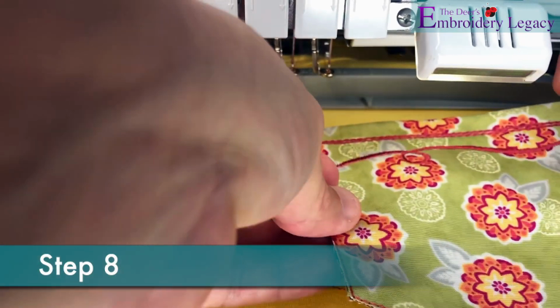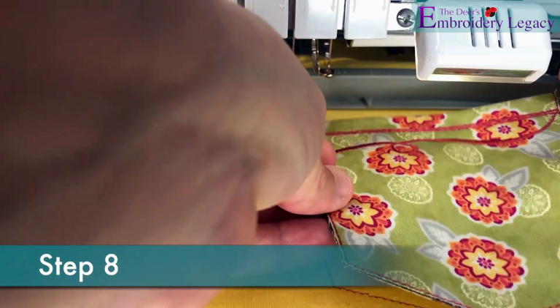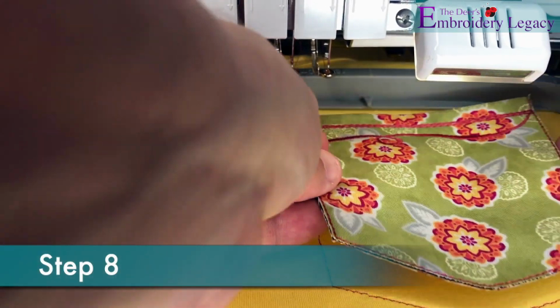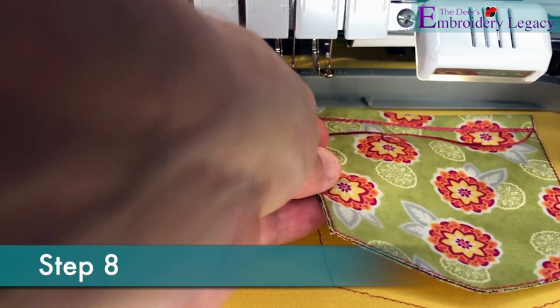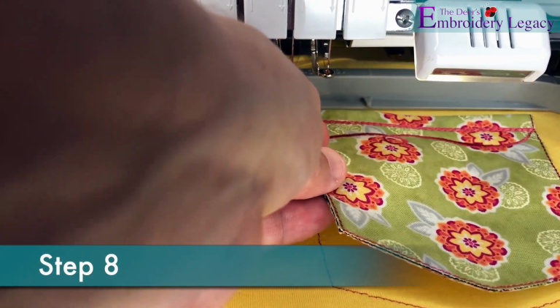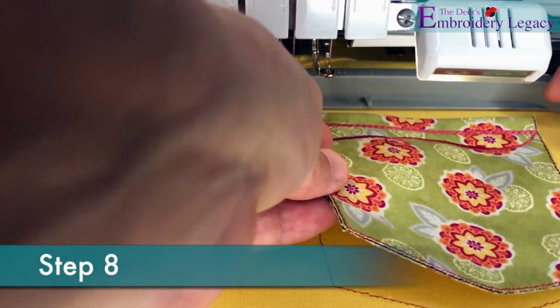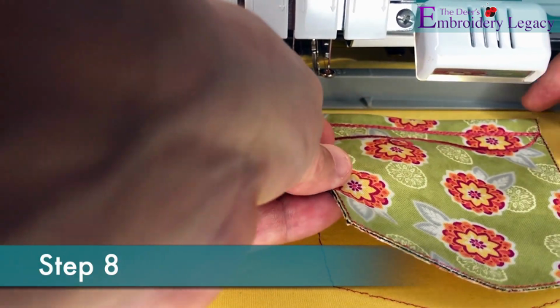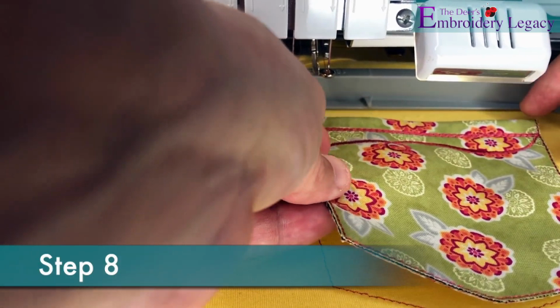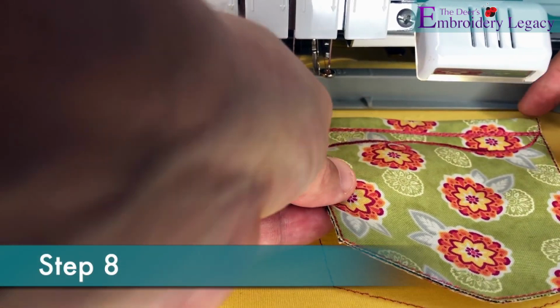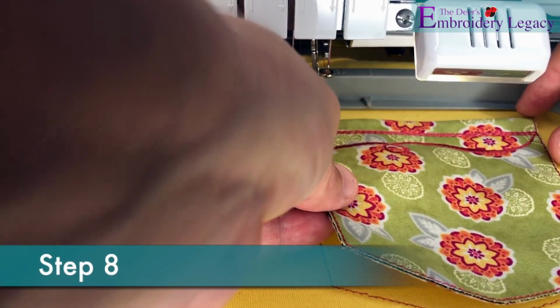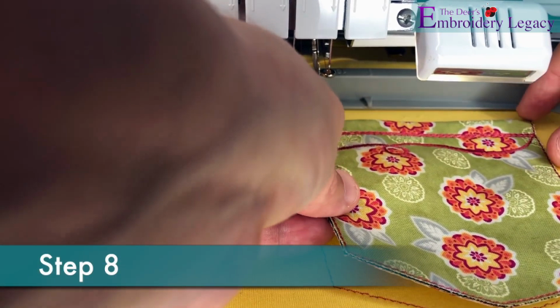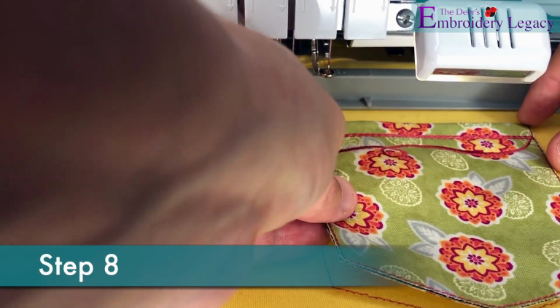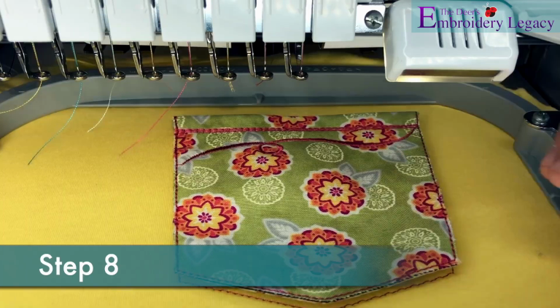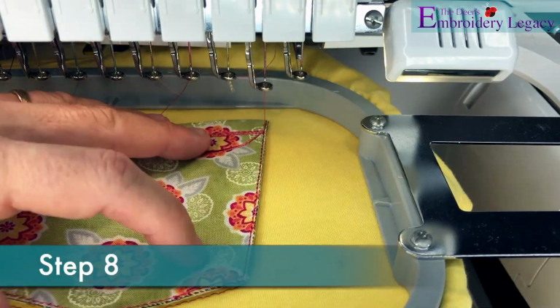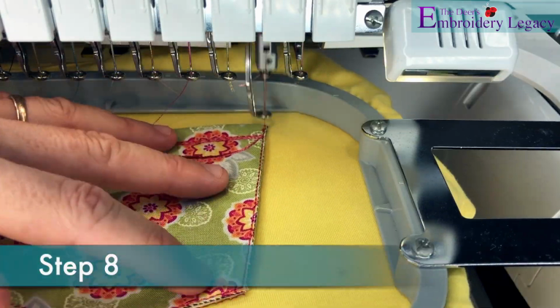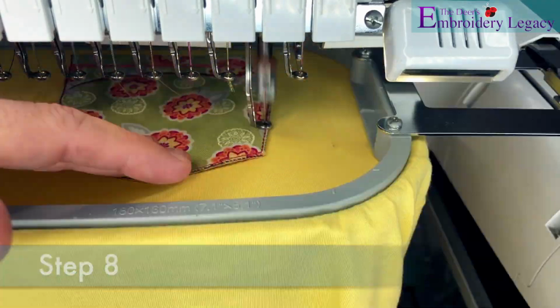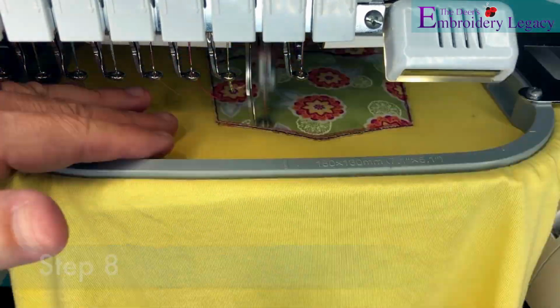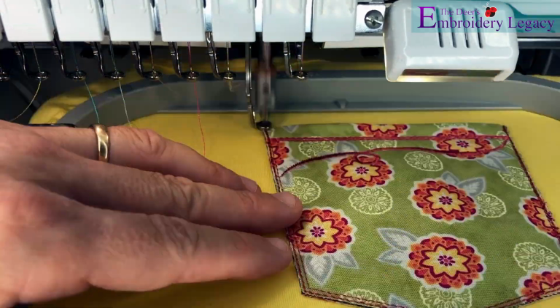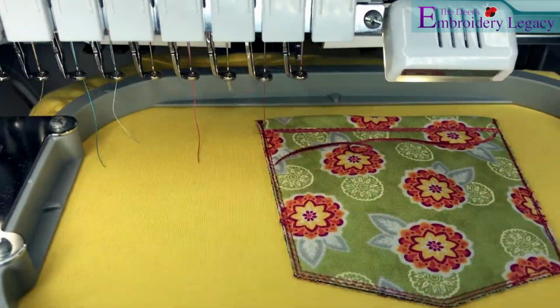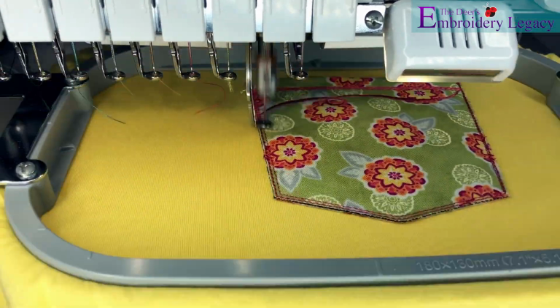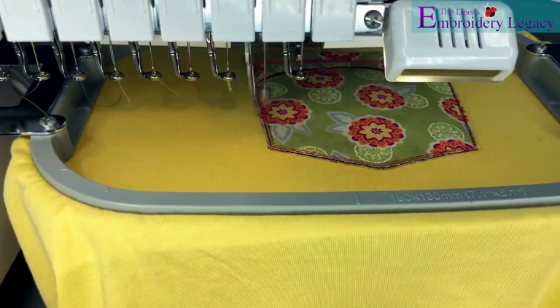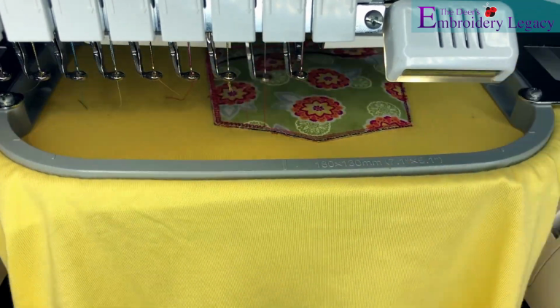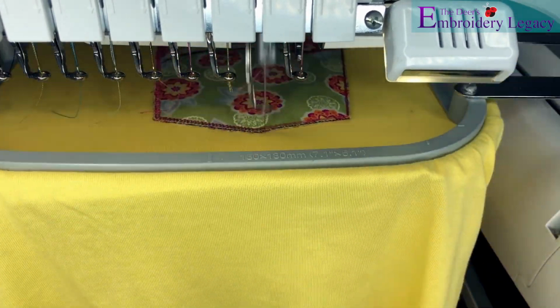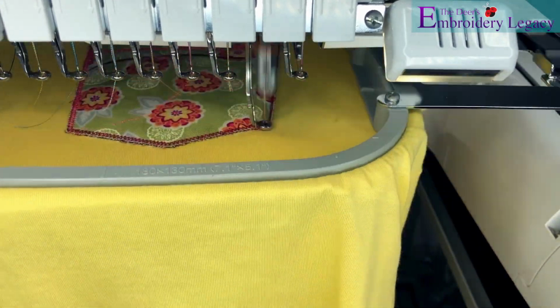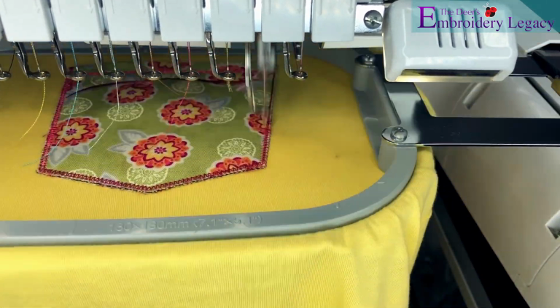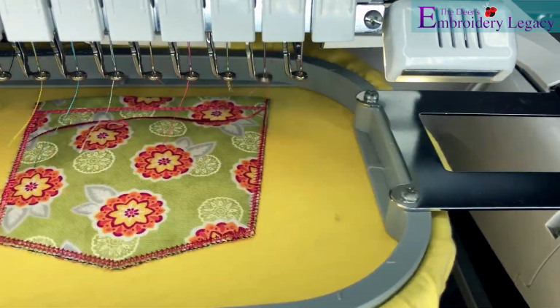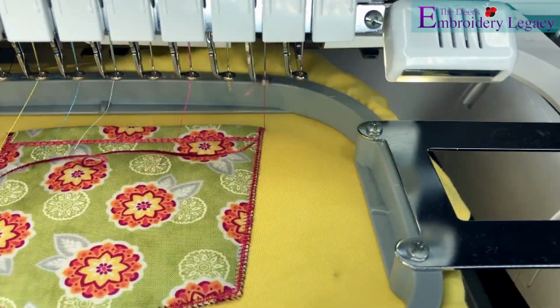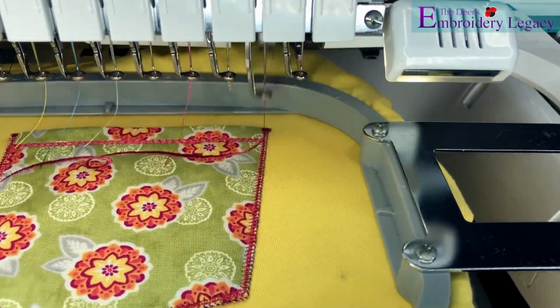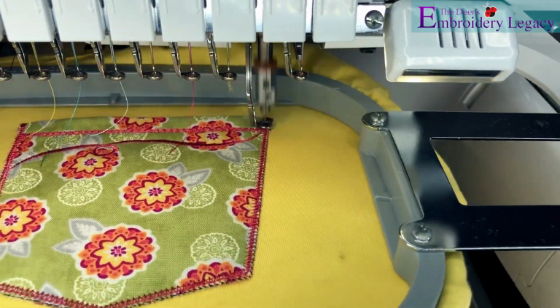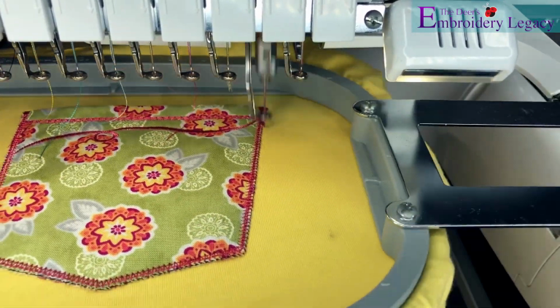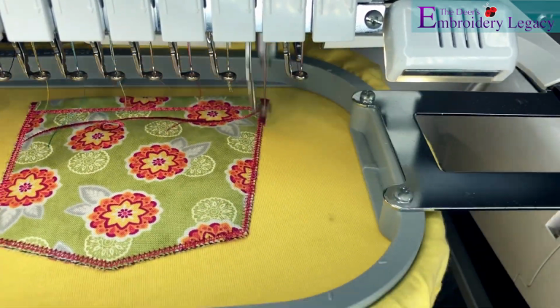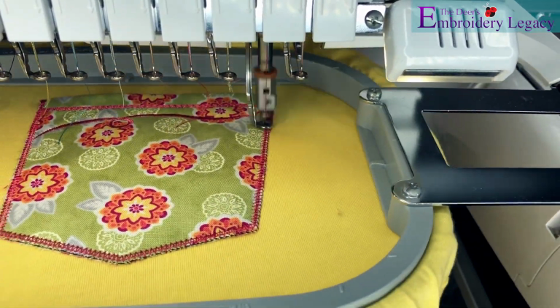In step 8 we will take our pocket, put it over top of our placement stitches and continue to sew out the final stitches.